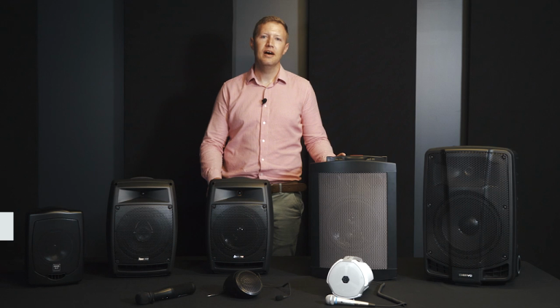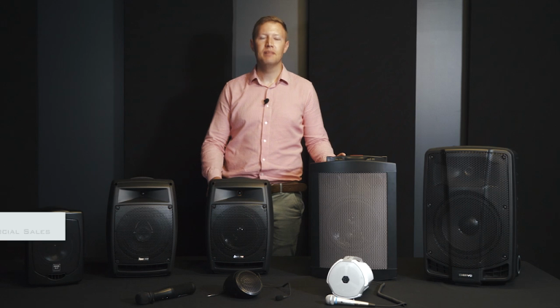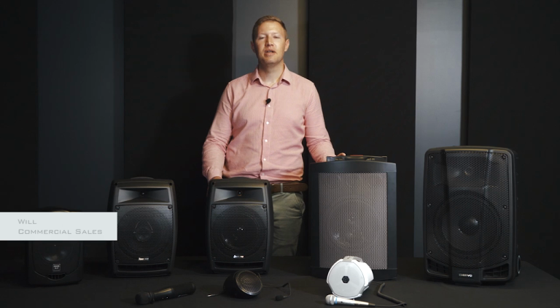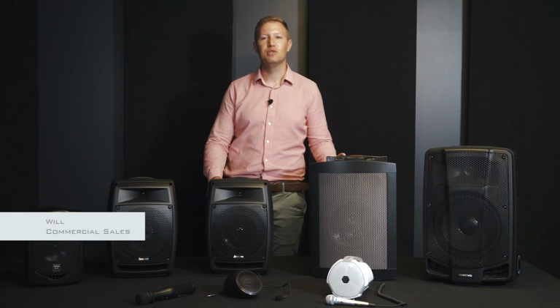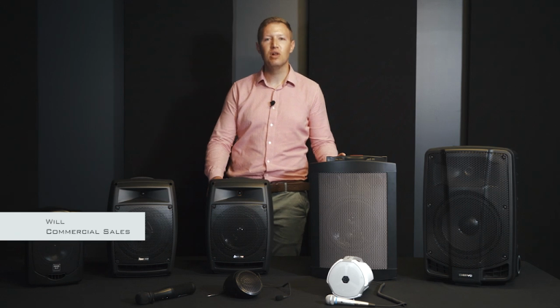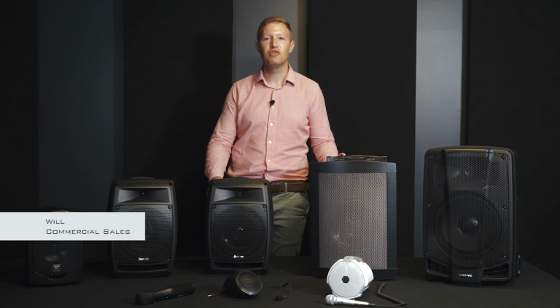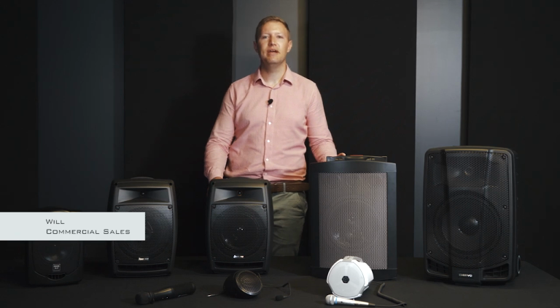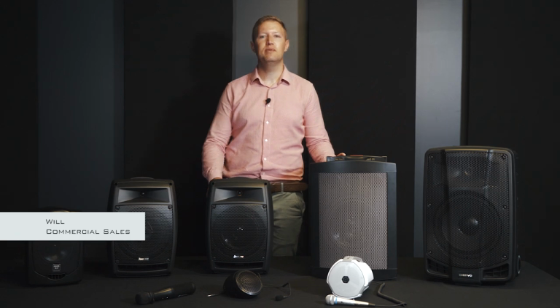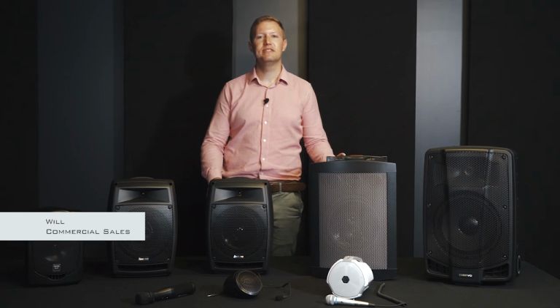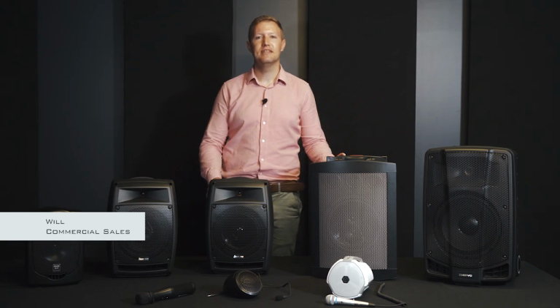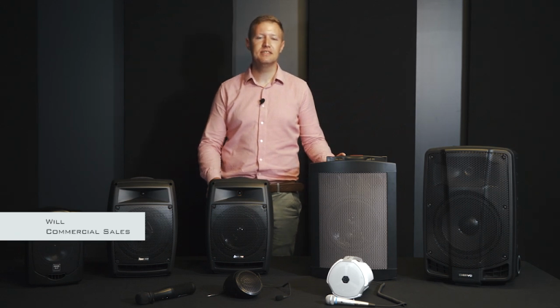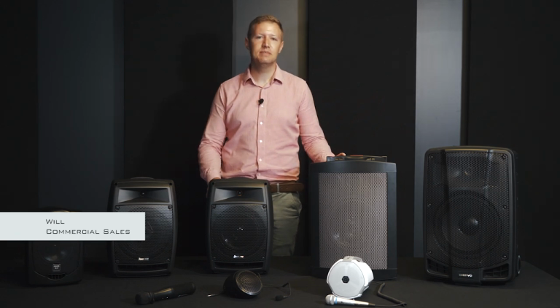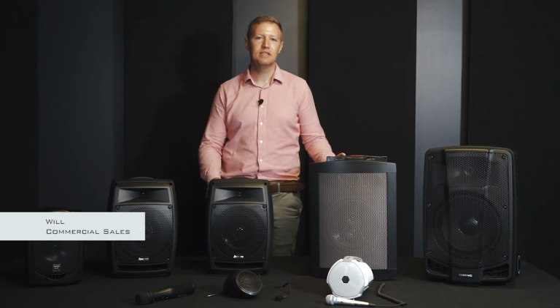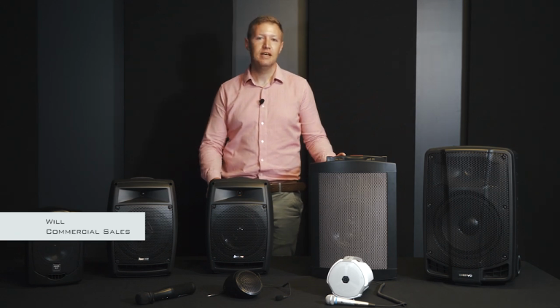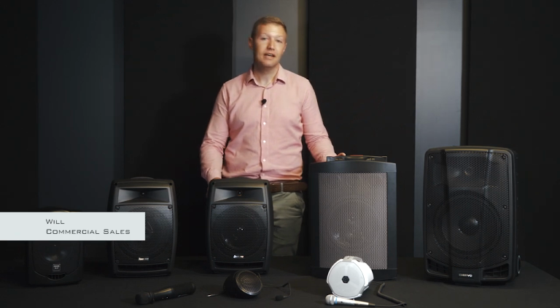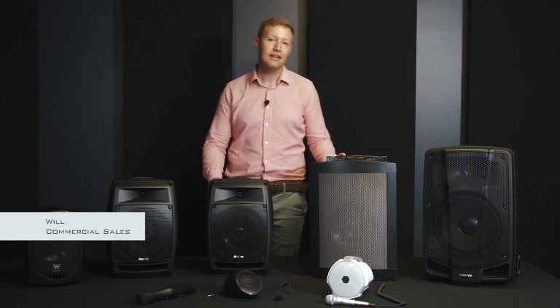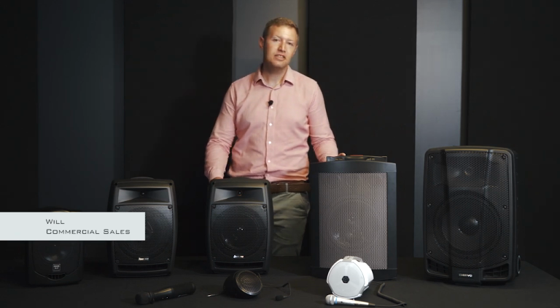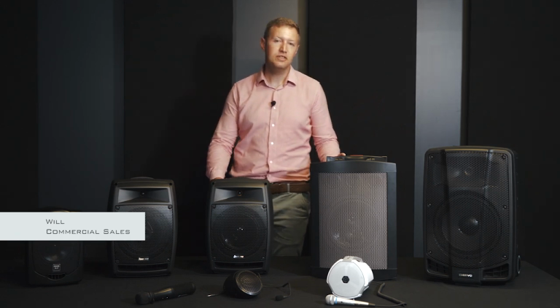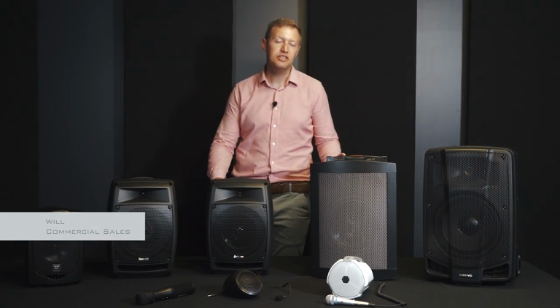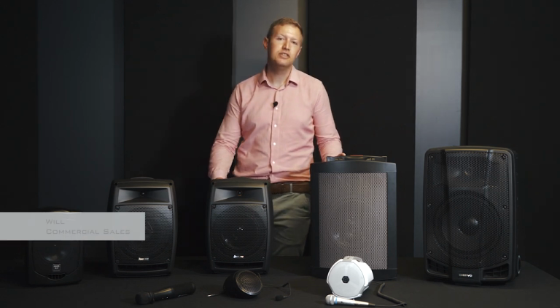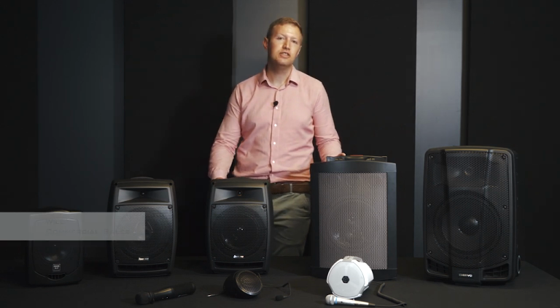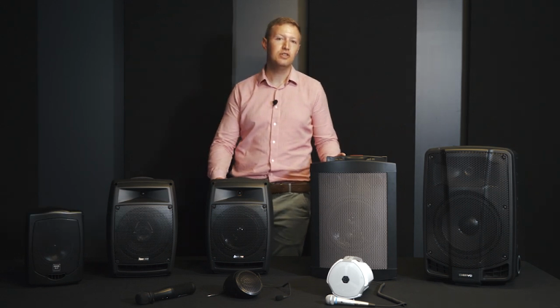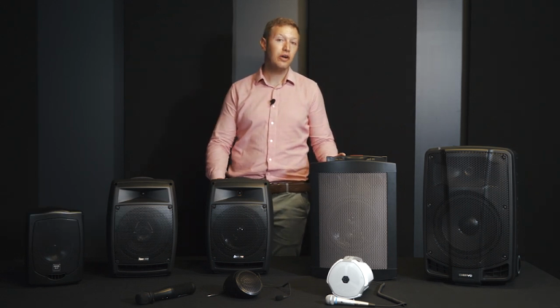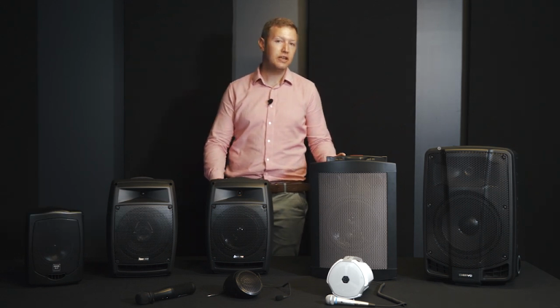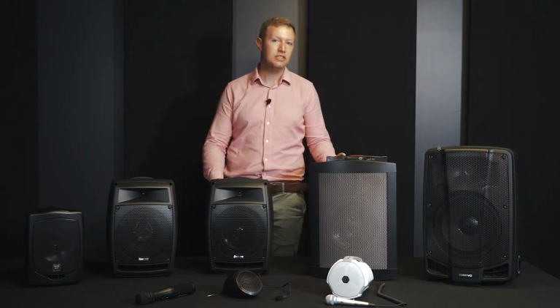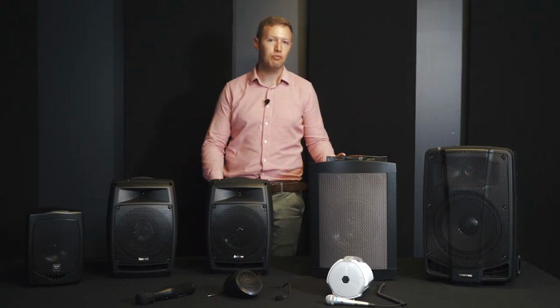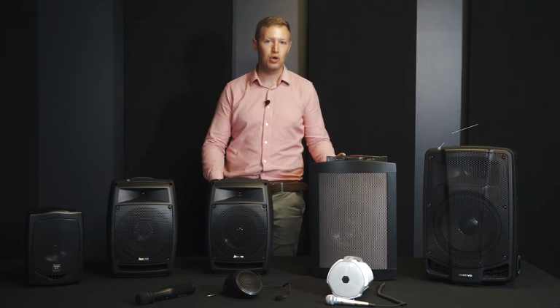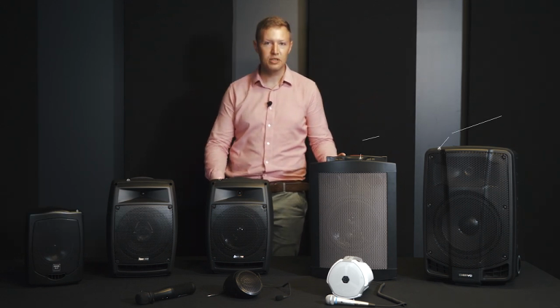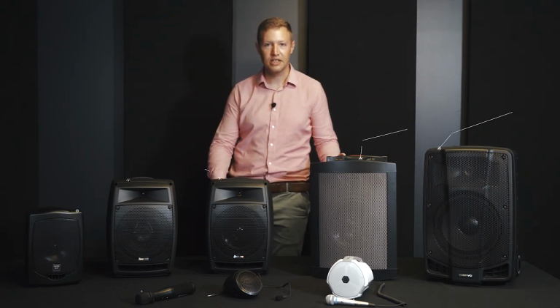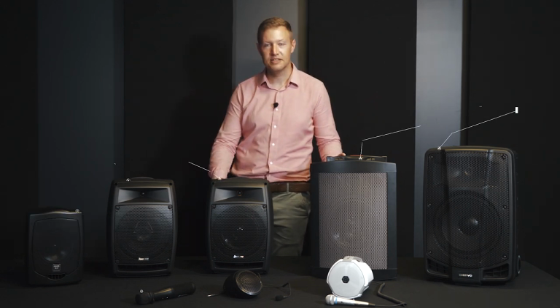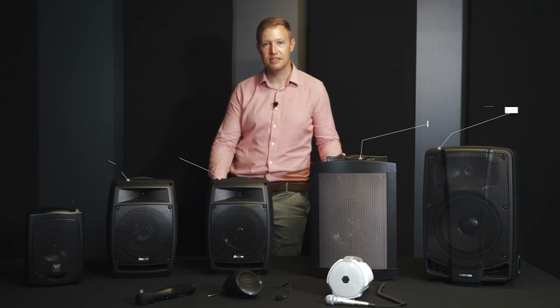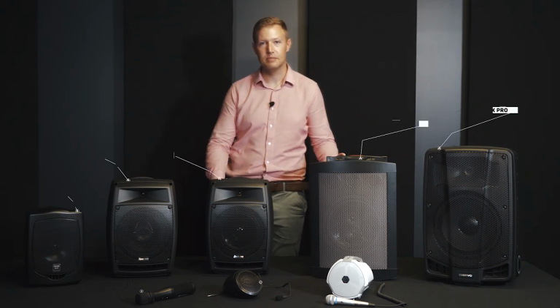Hi, my name is Will from Edwards Sound Systems, and I'd like to introduce you to our range of portable sound systems.